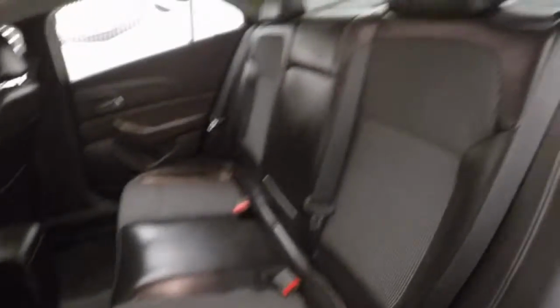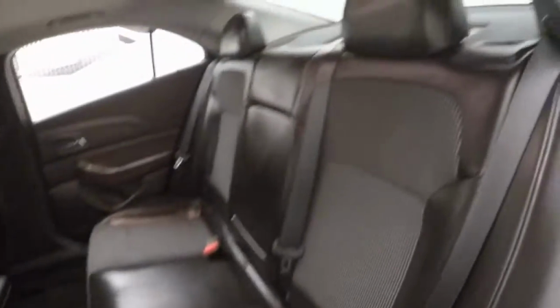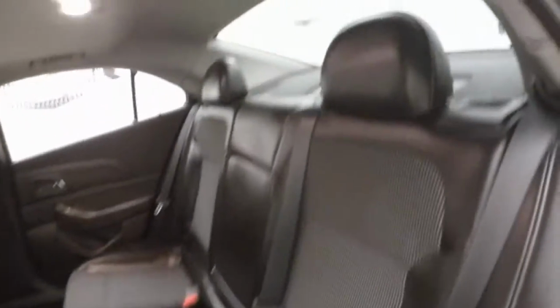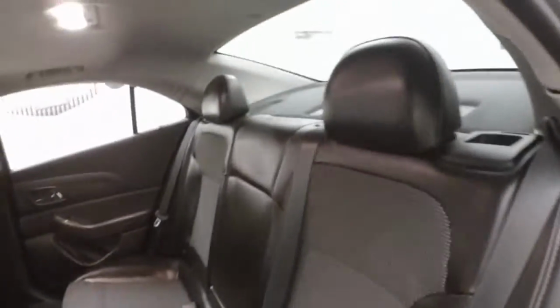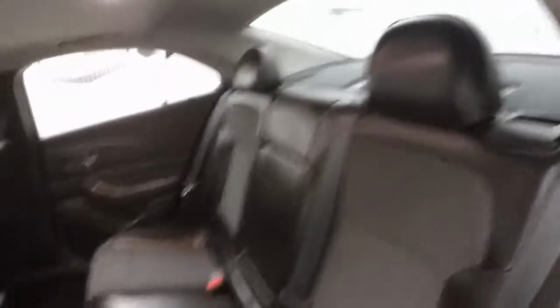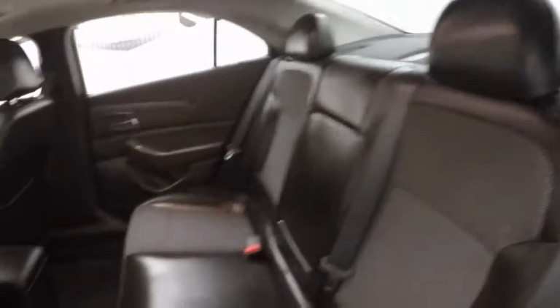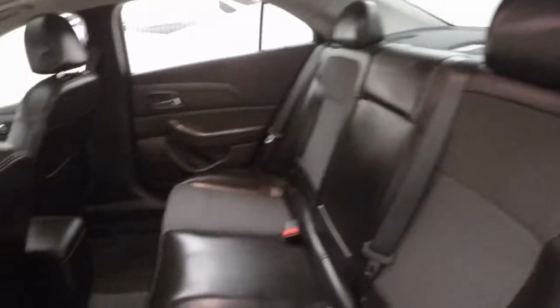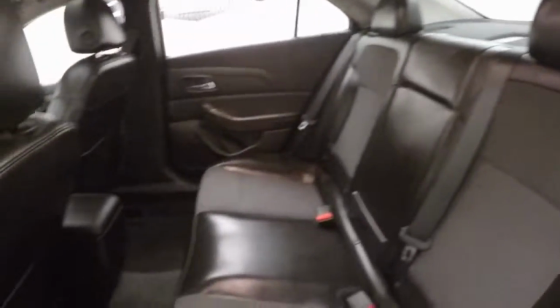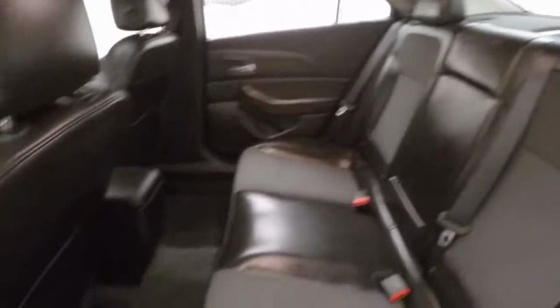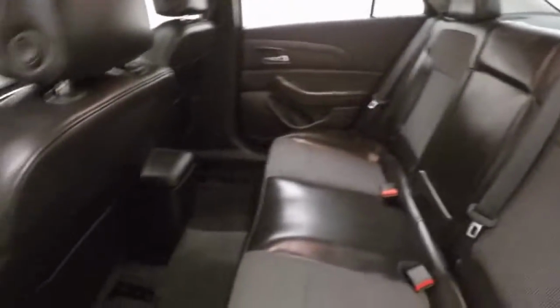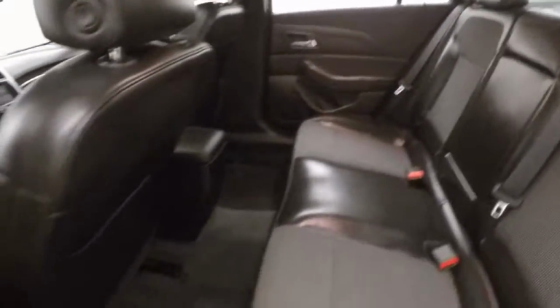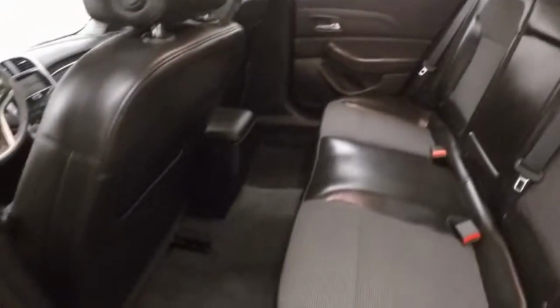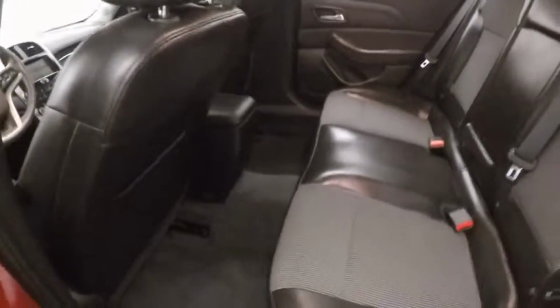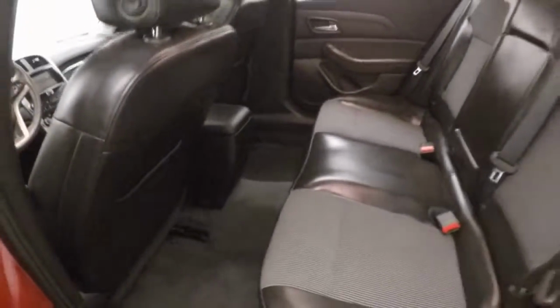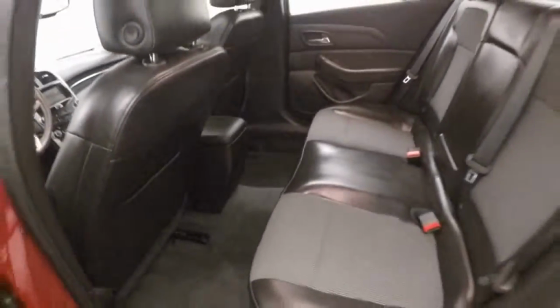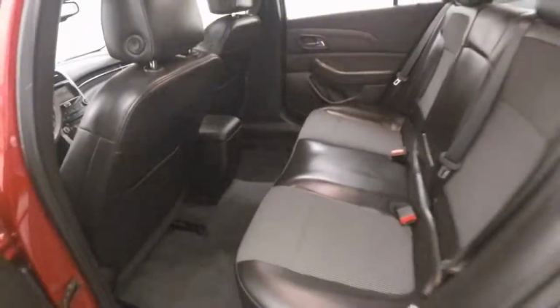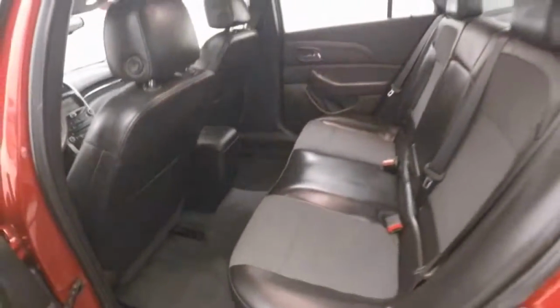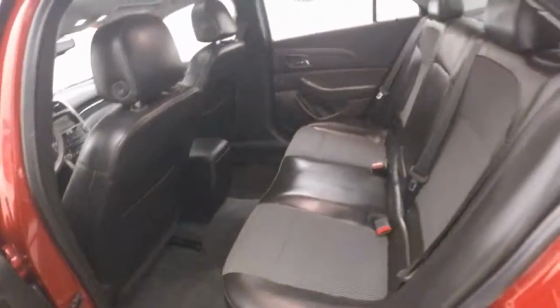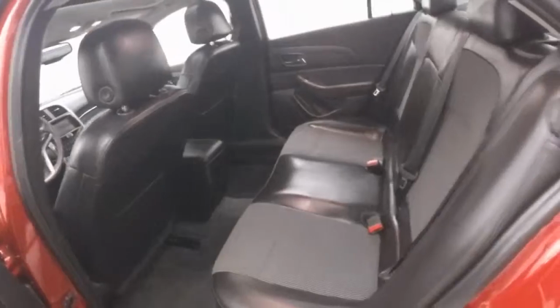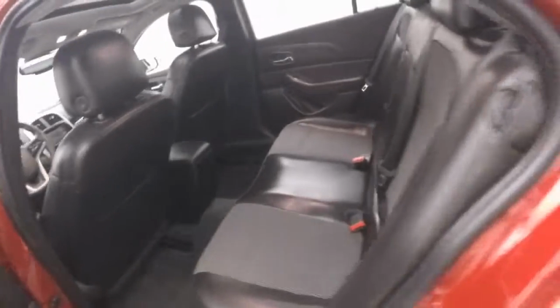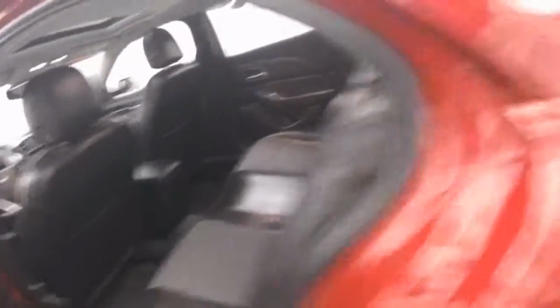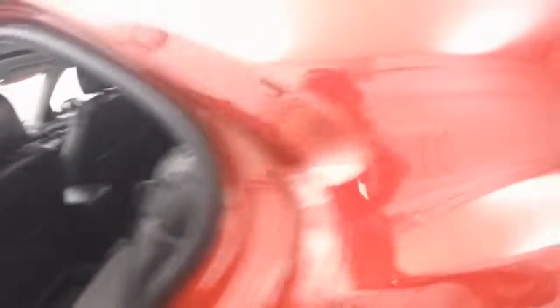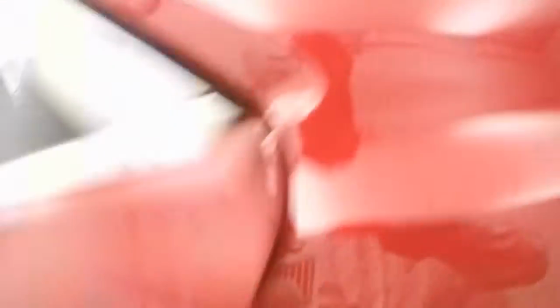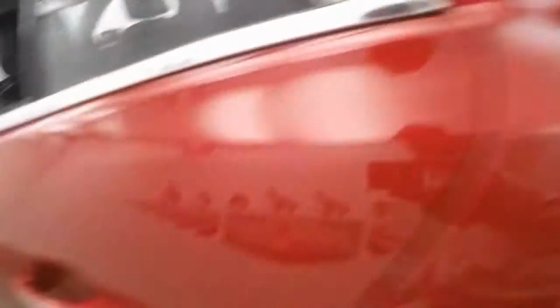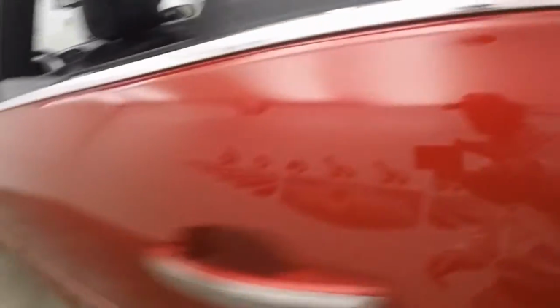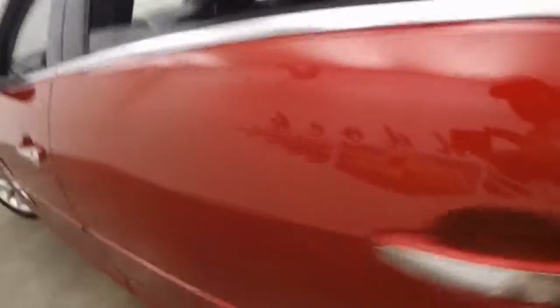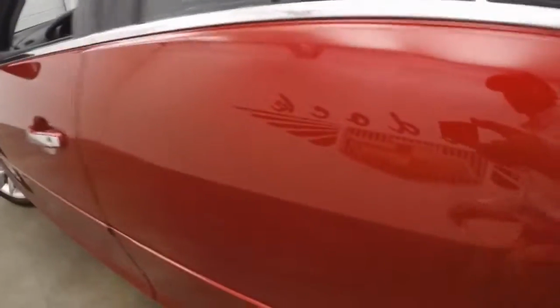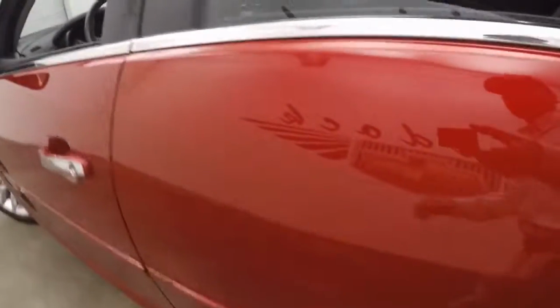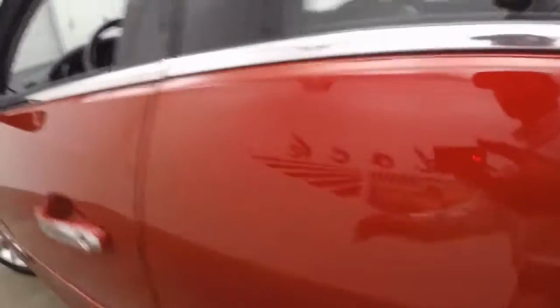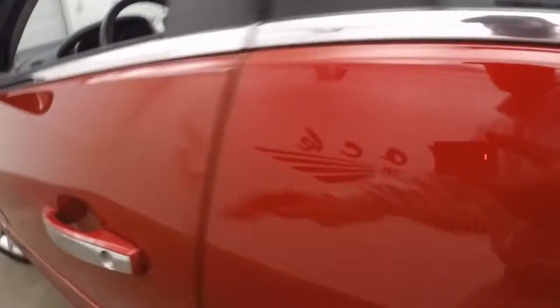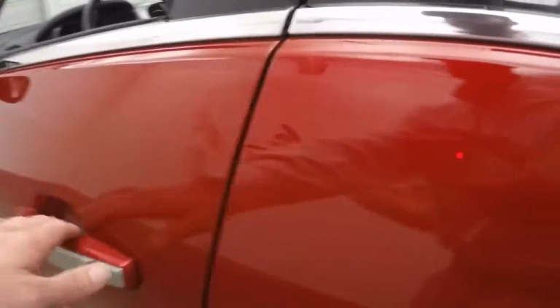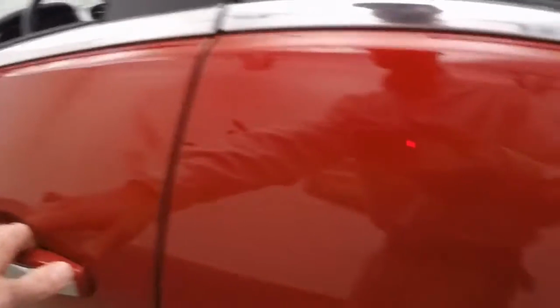Nice black interior, it's in great shape. No rips, tears, burns, or stains — anything like that.